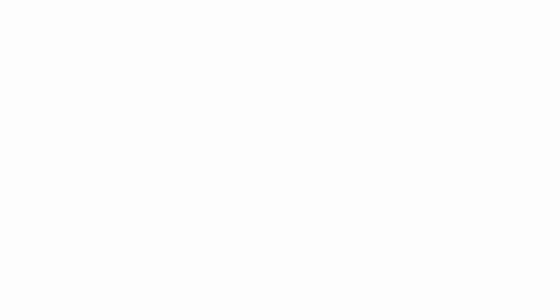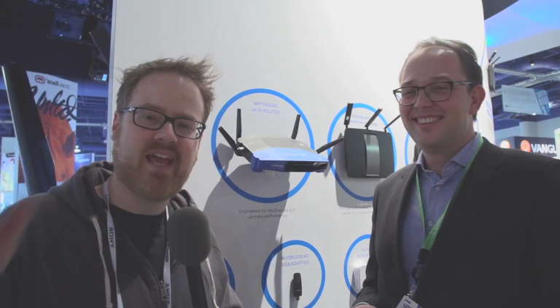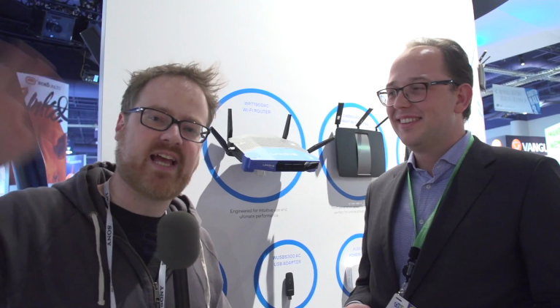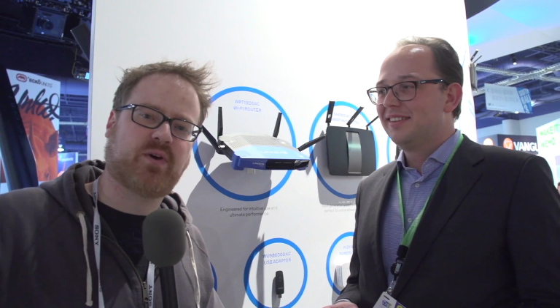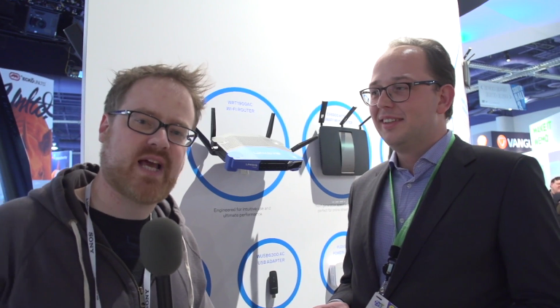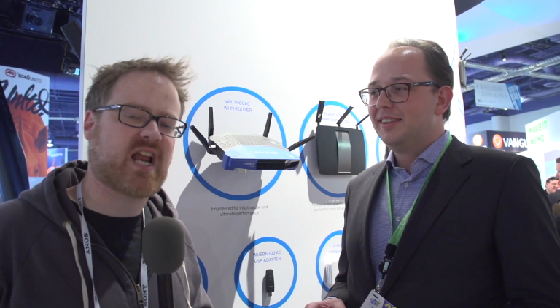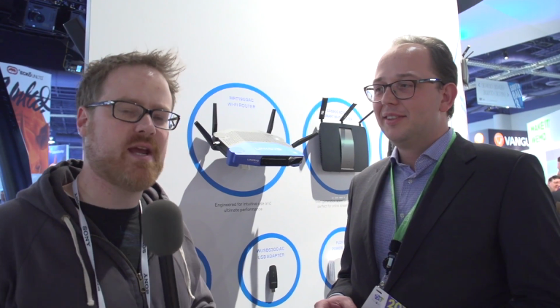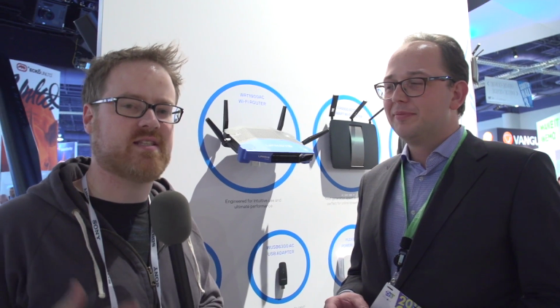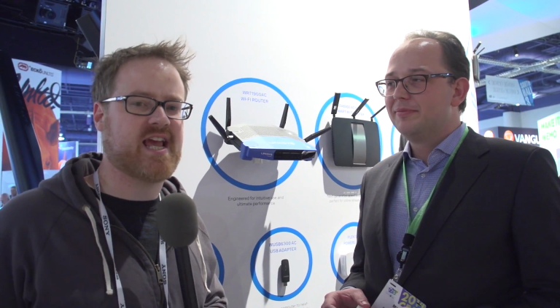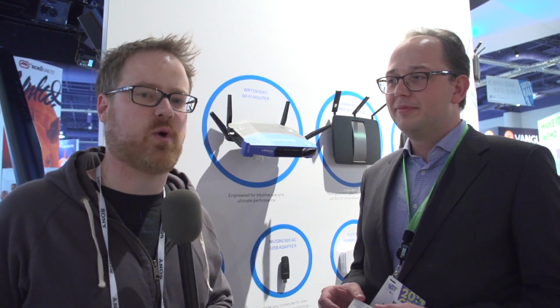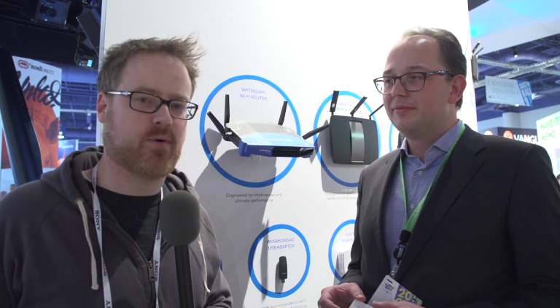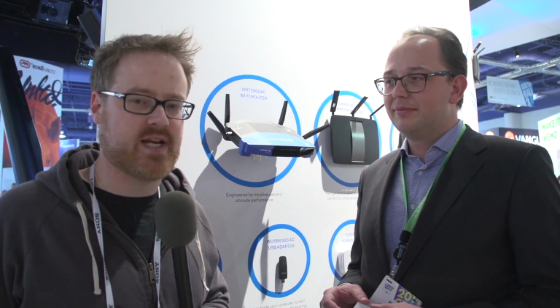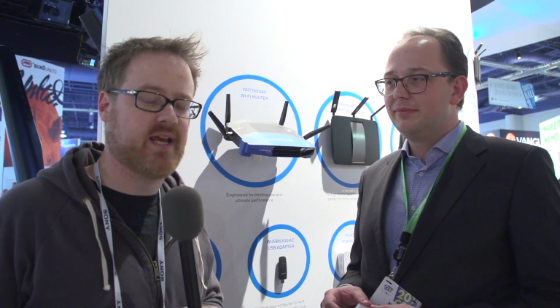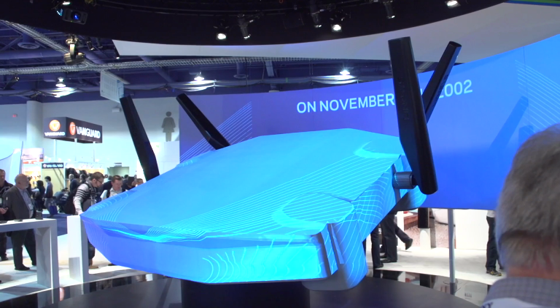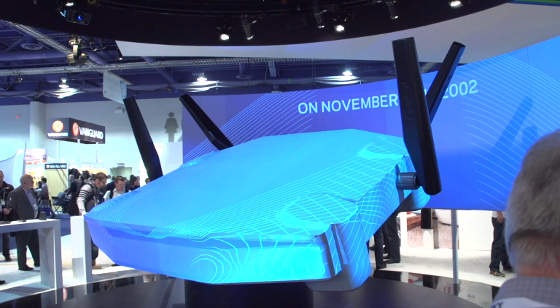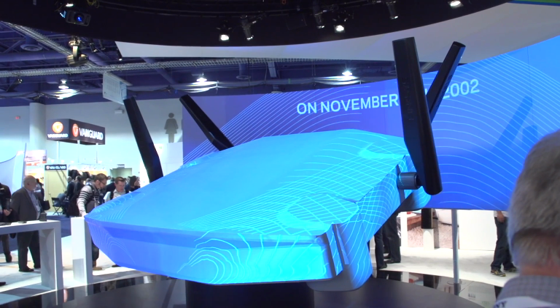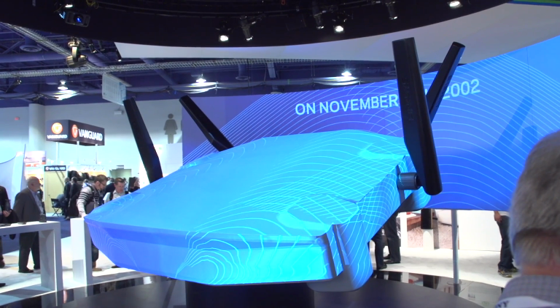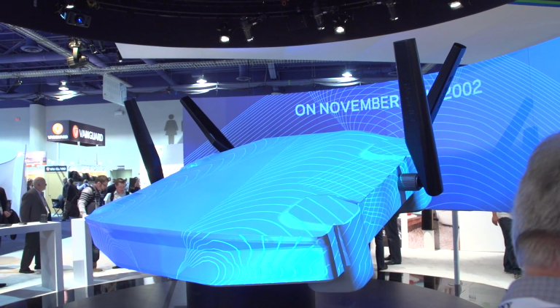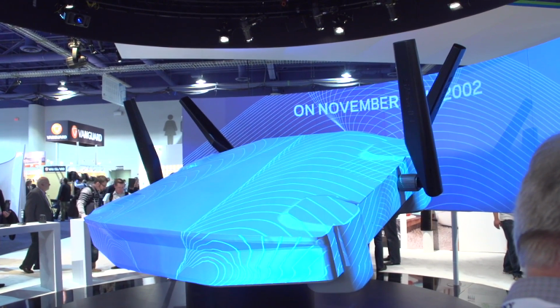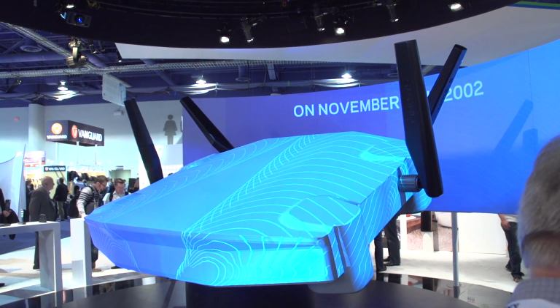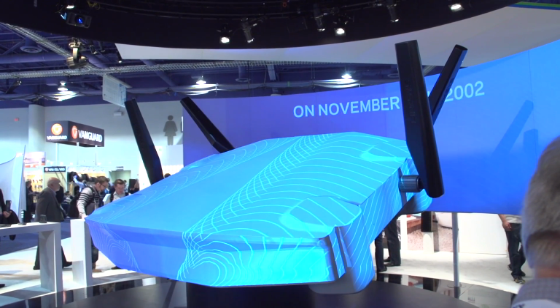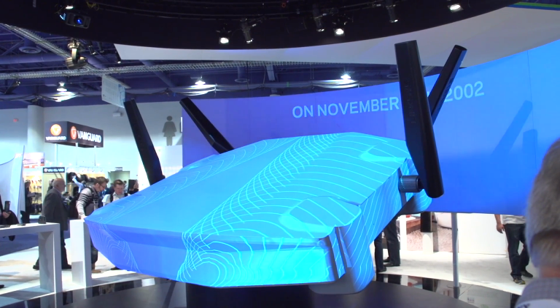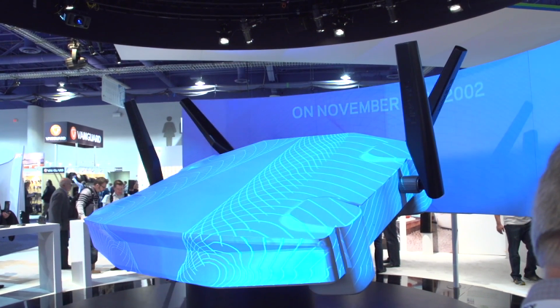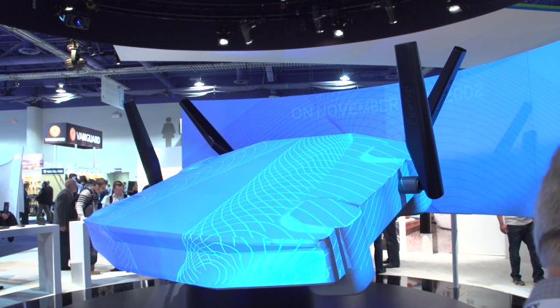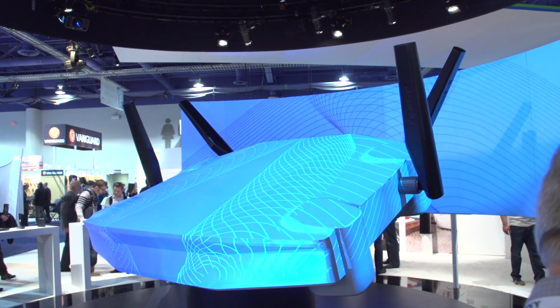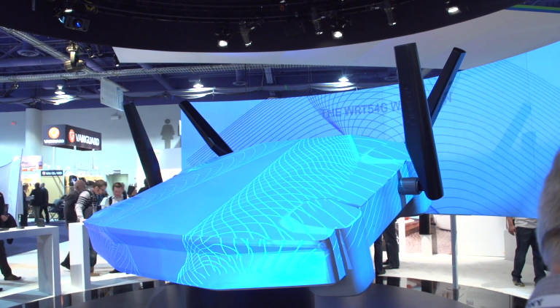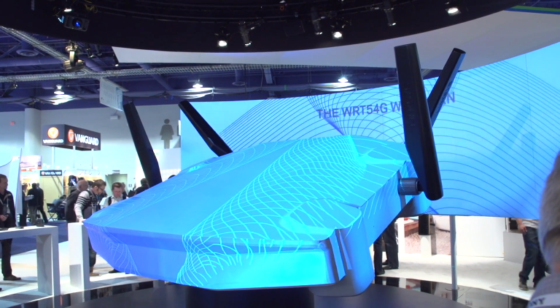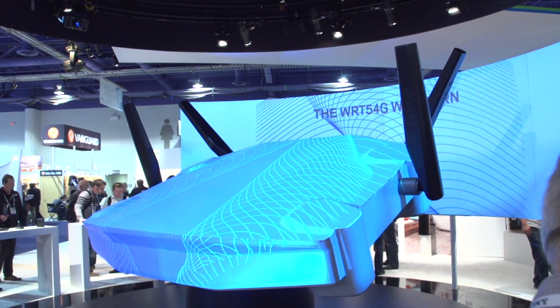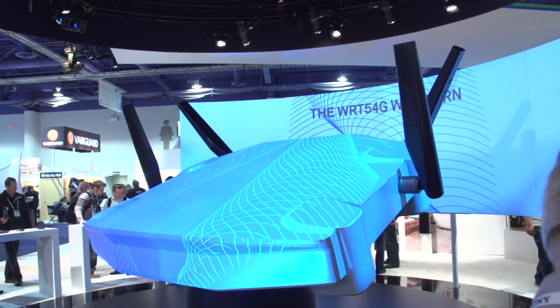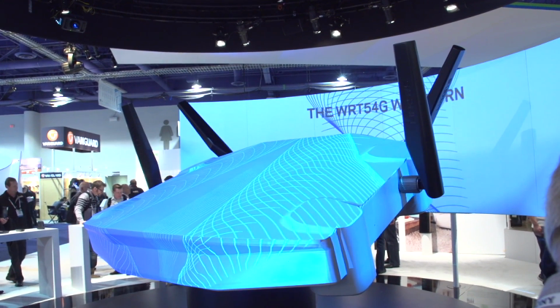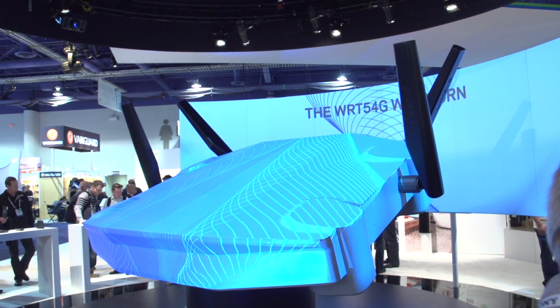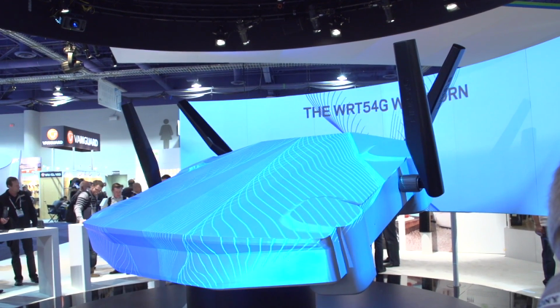Hey guys, it's Will from Tested. I'm here at CES 2014 in the Belkin Linksys booth with Mike Dunn, who's gonna tell me about a familiar face.